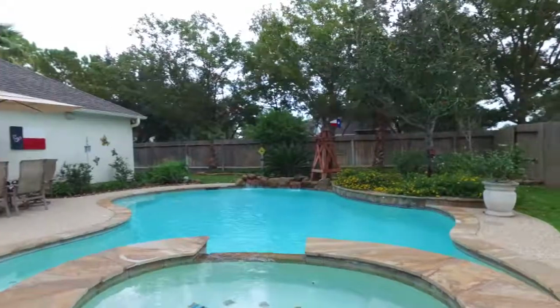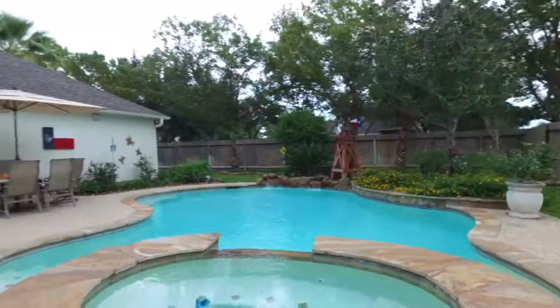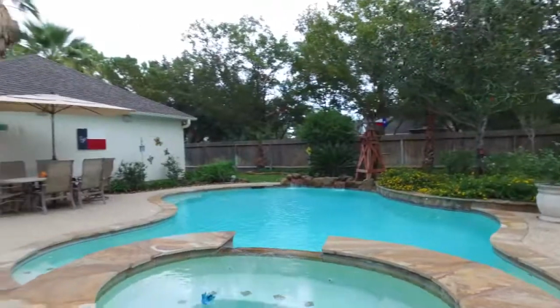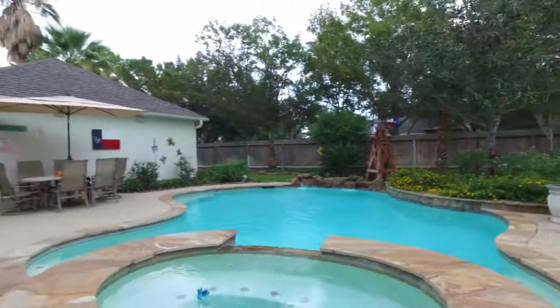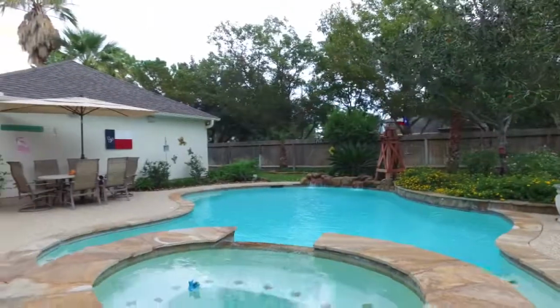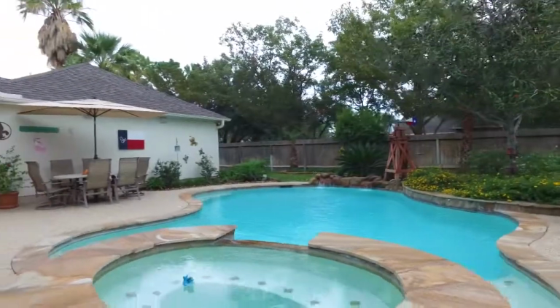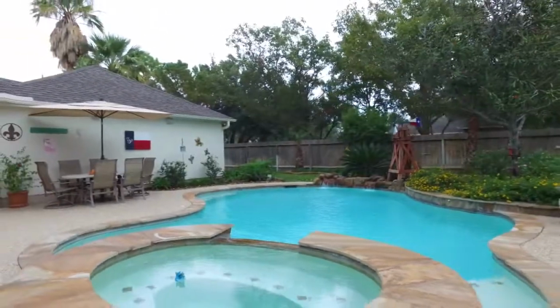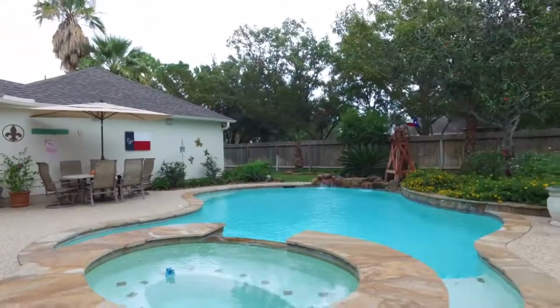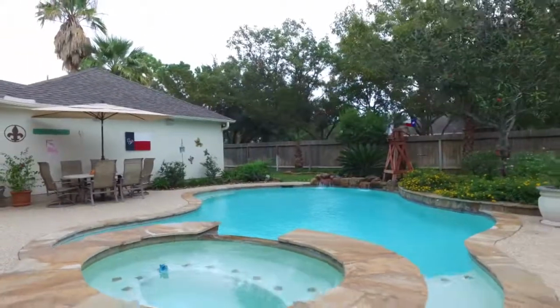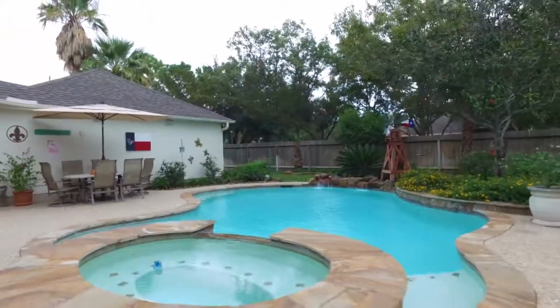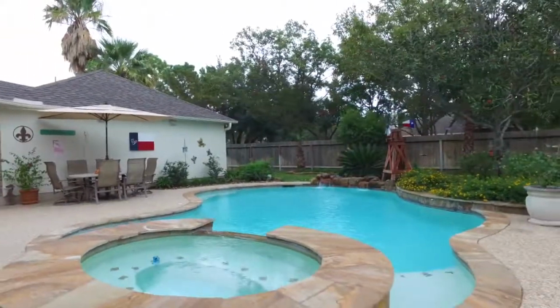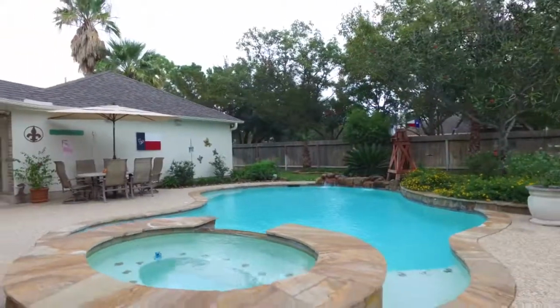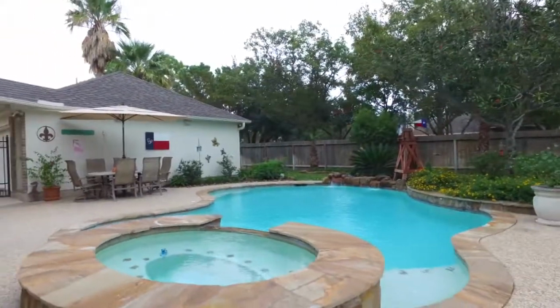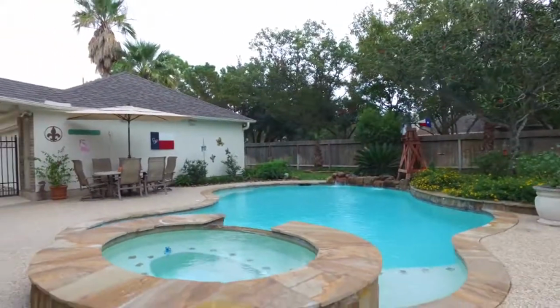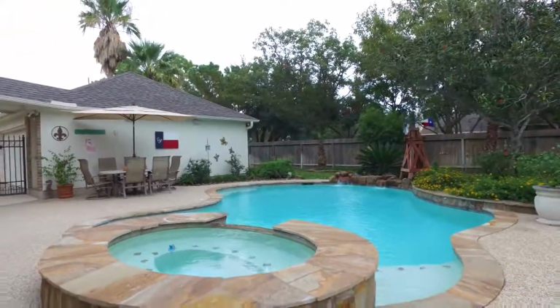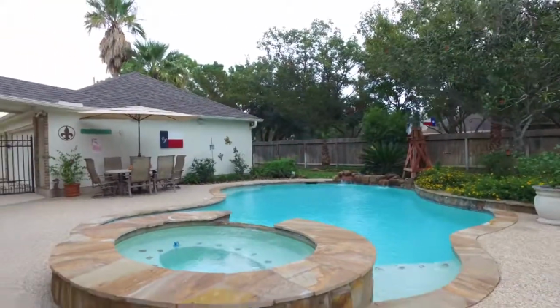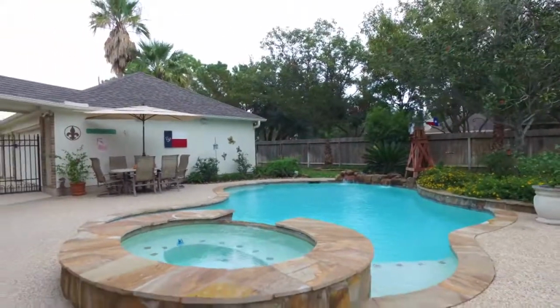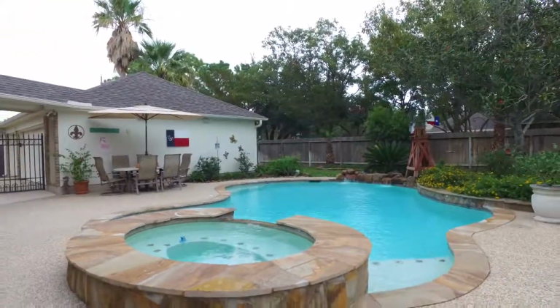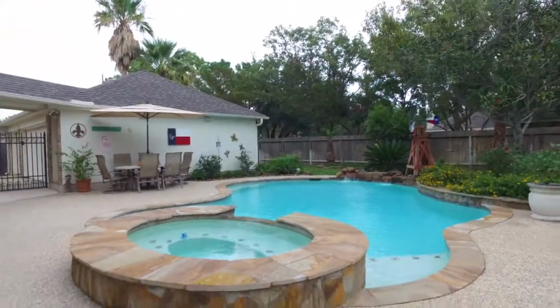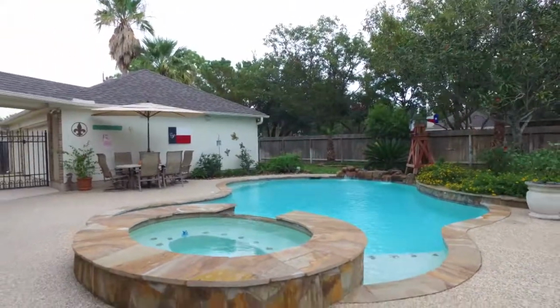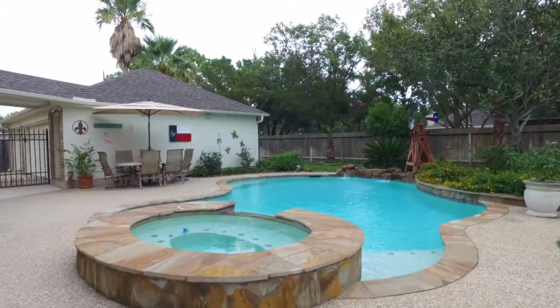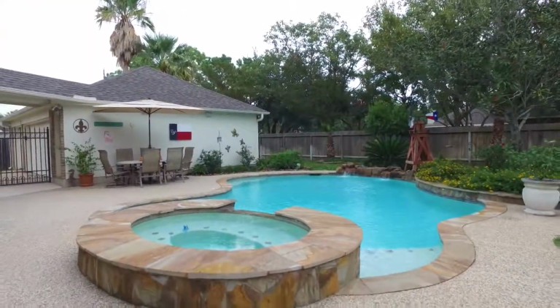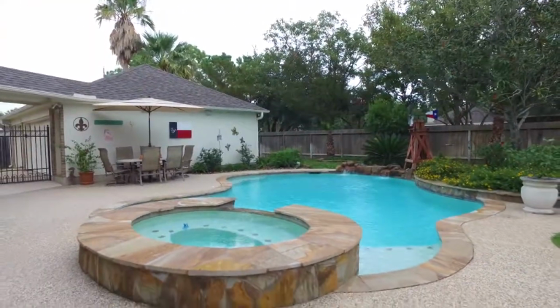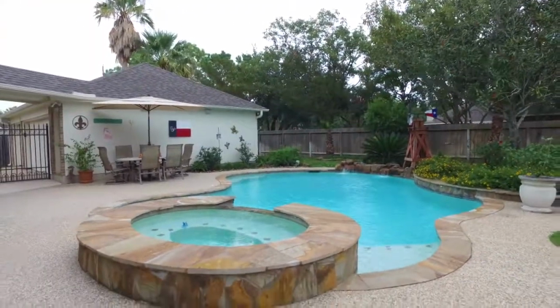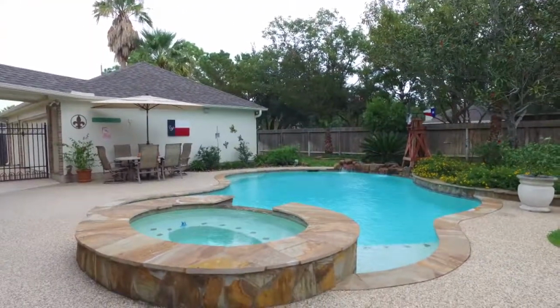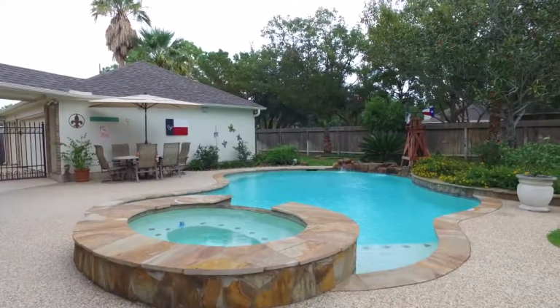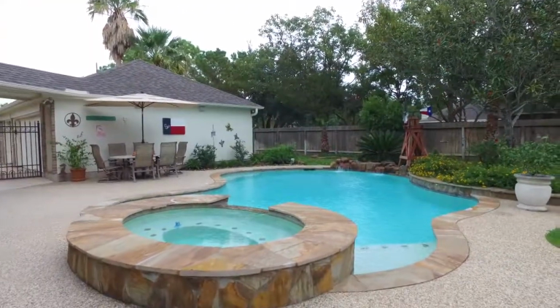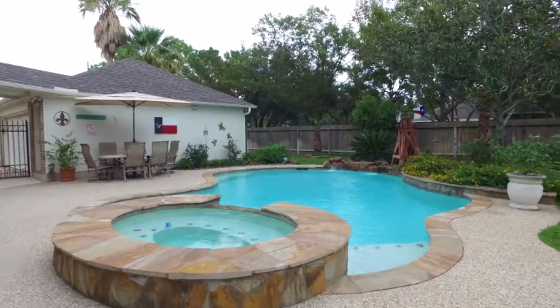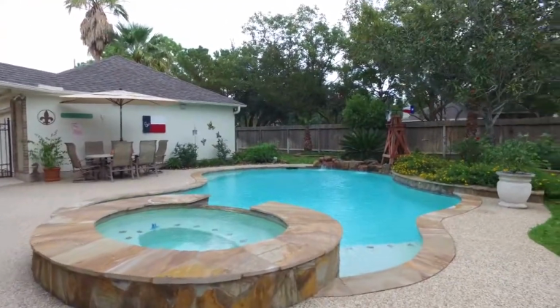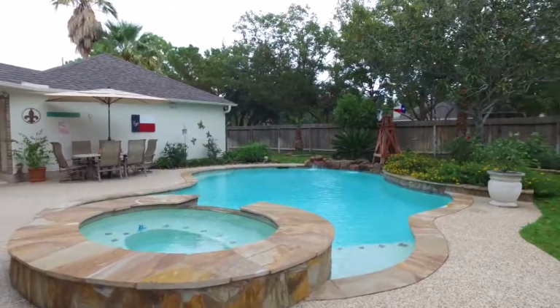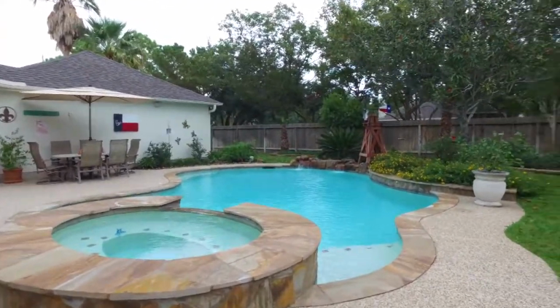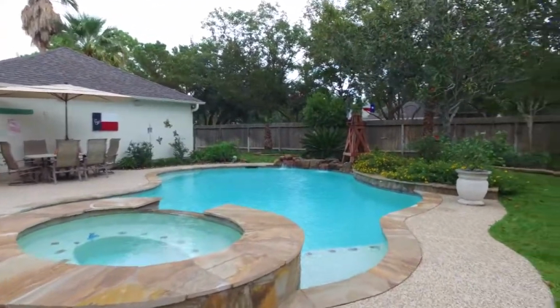Thank you so much for taking the tour. Please contact the listing agent for more information.